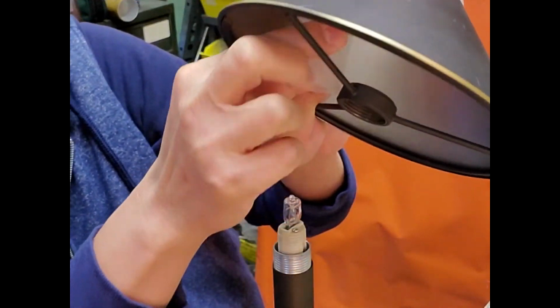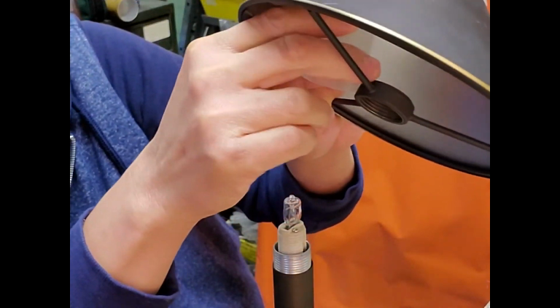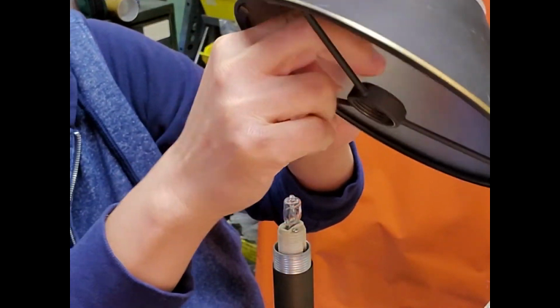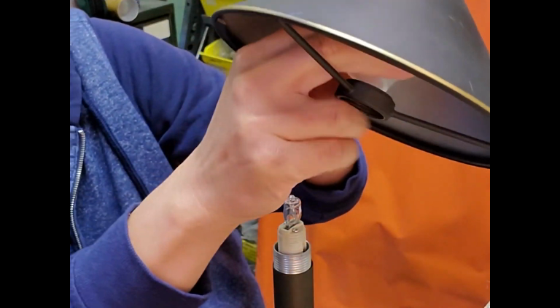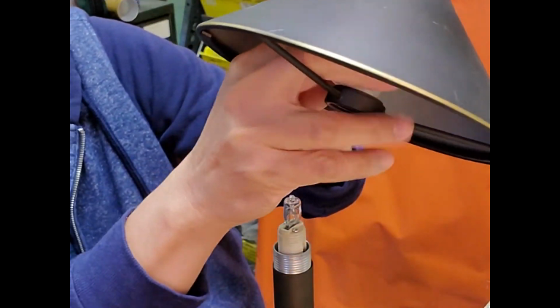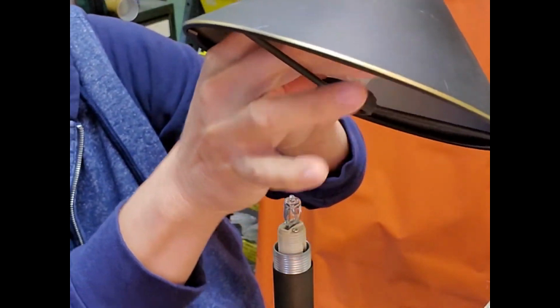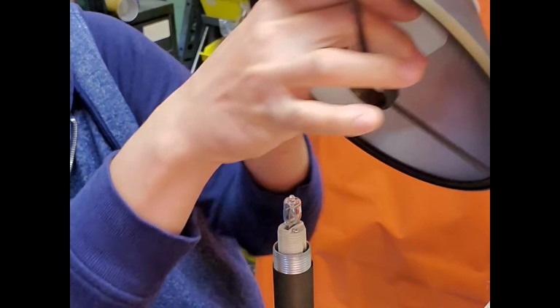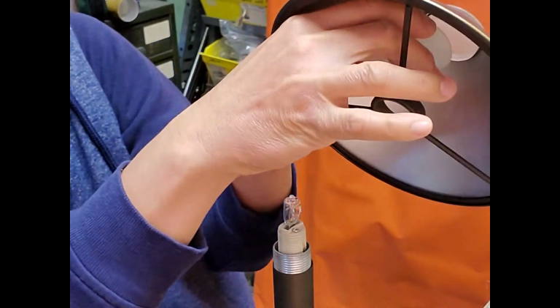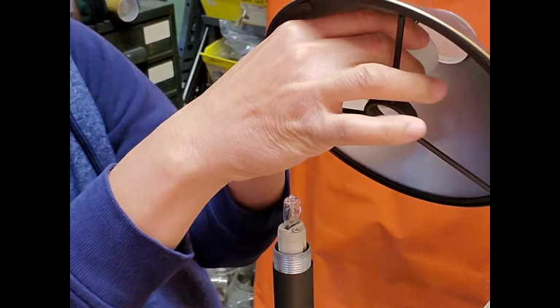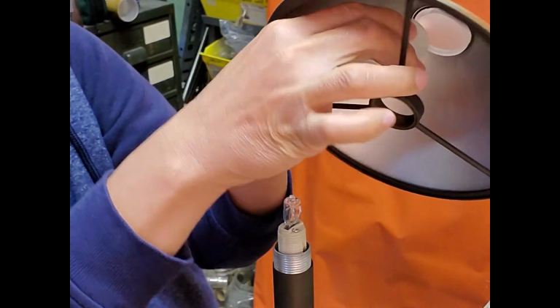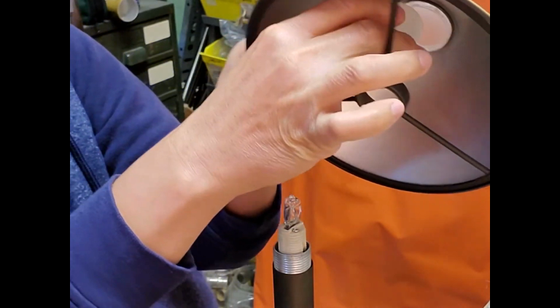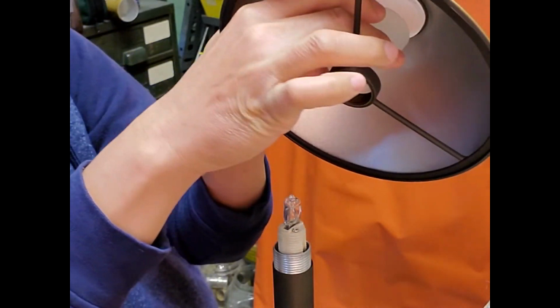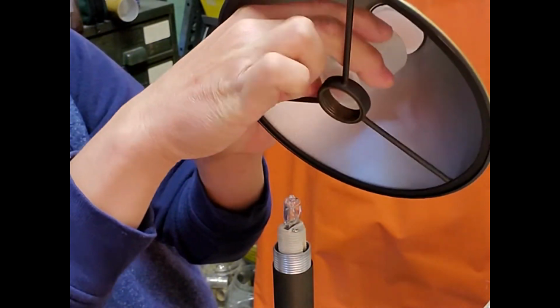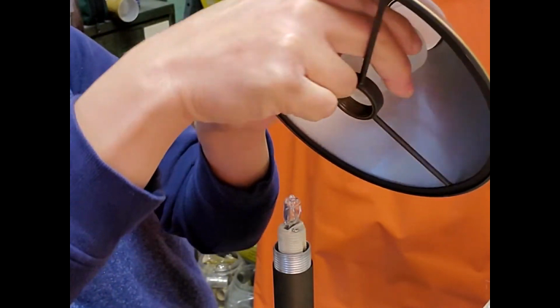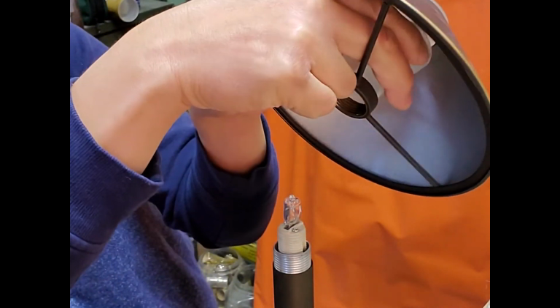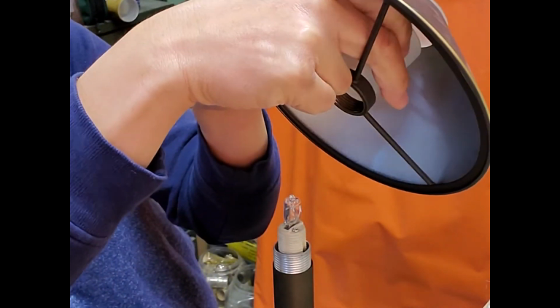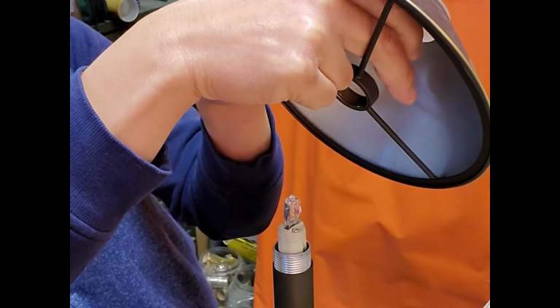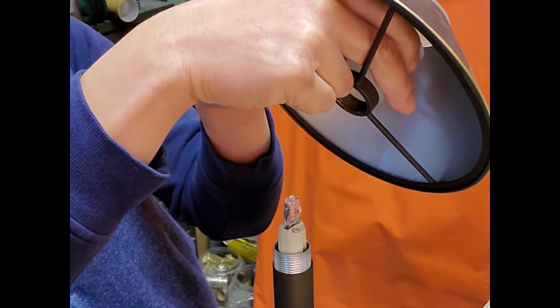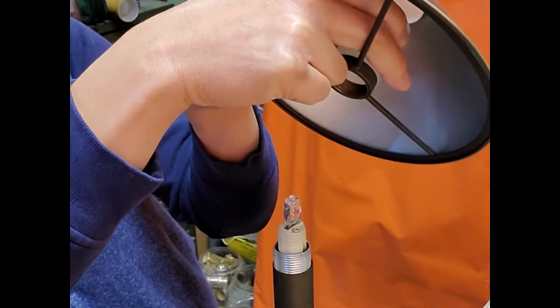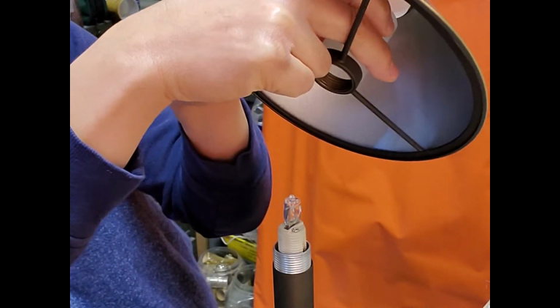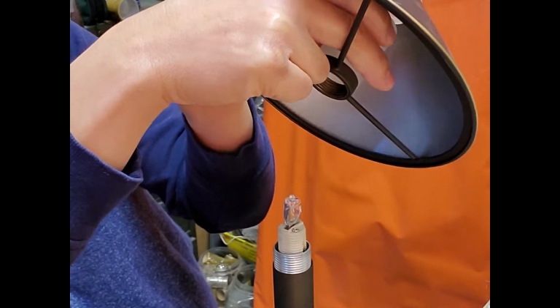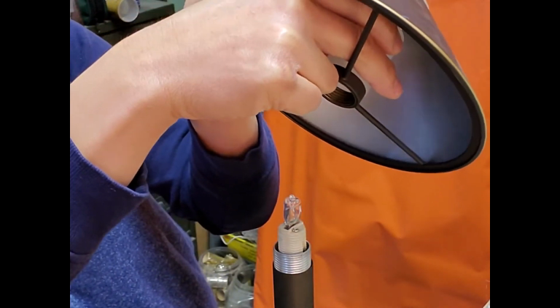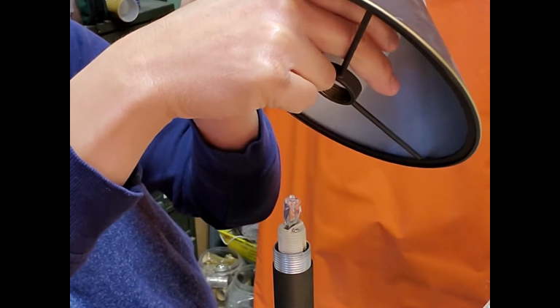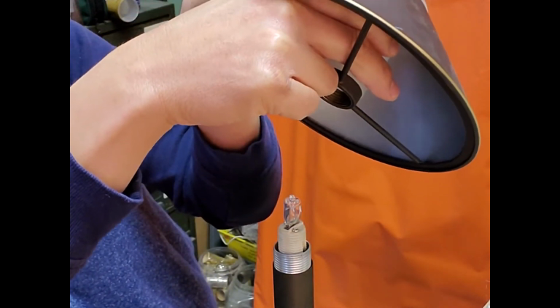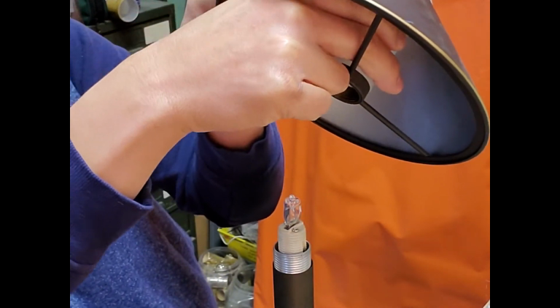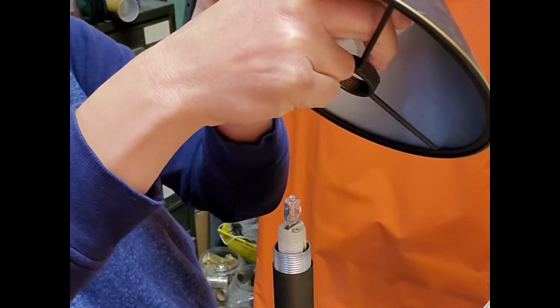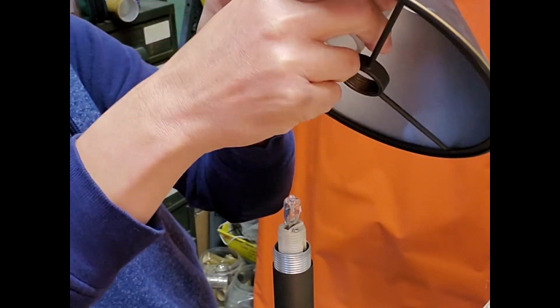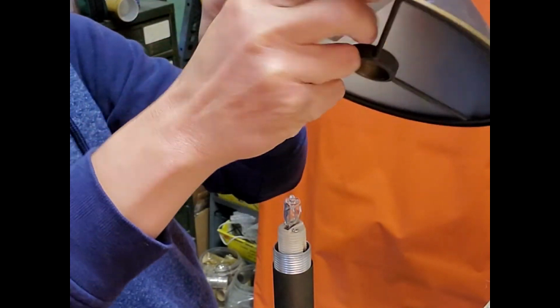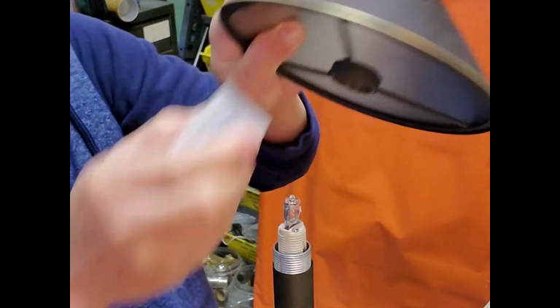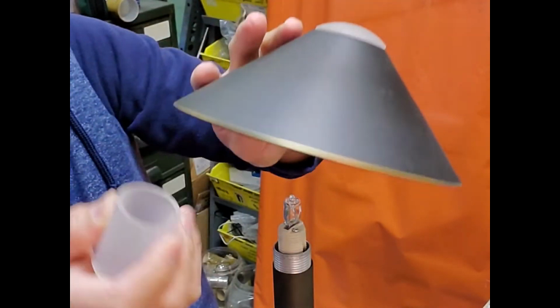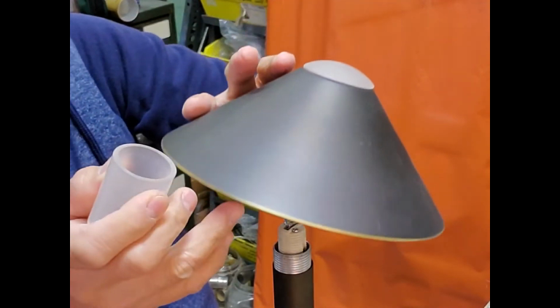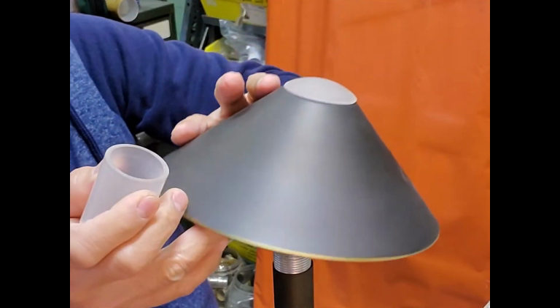After installing the bulb, we can now put the shade back together with the bulb glass shield.